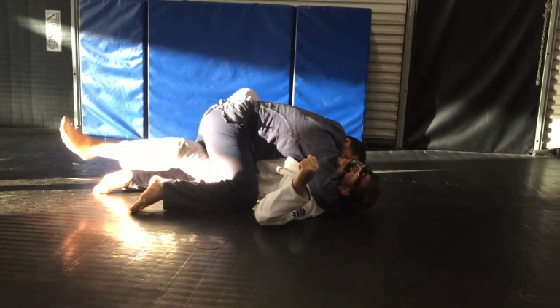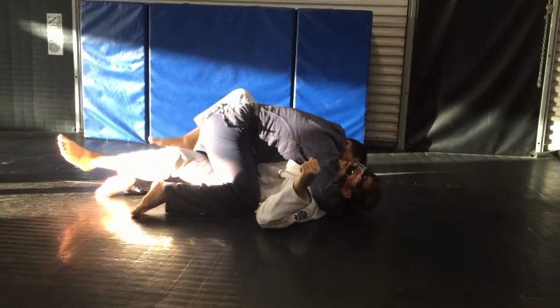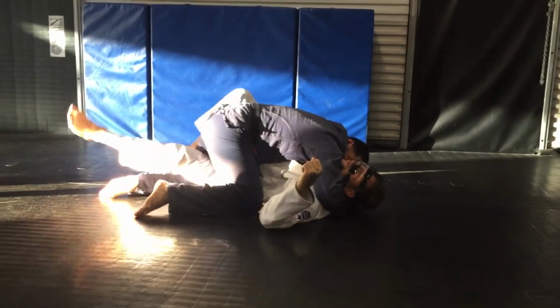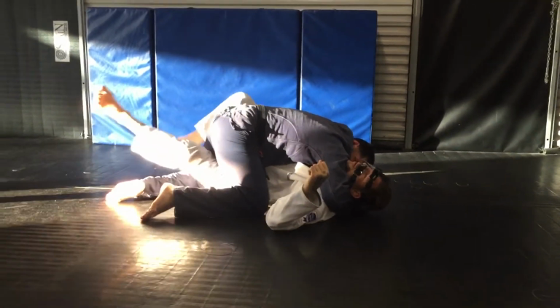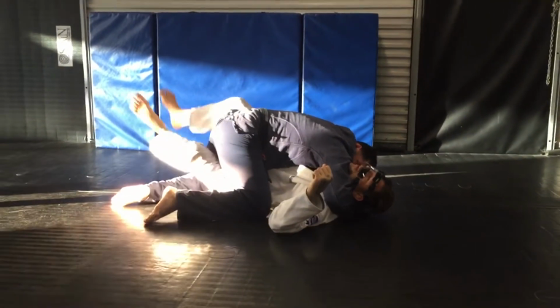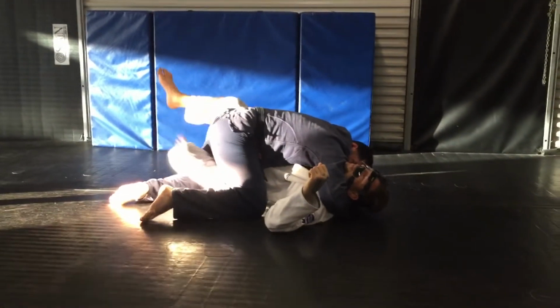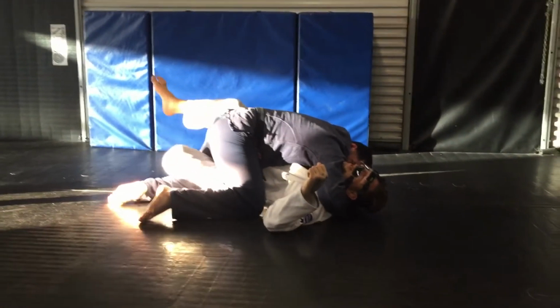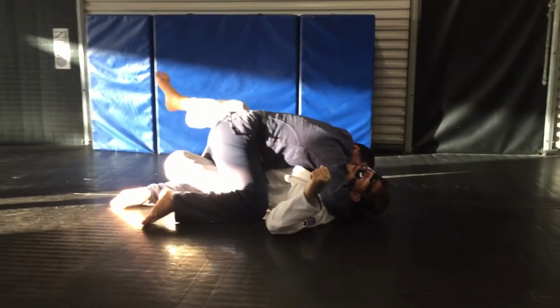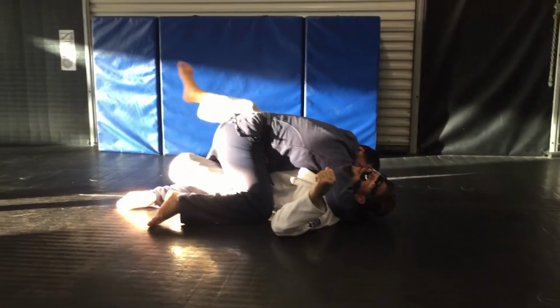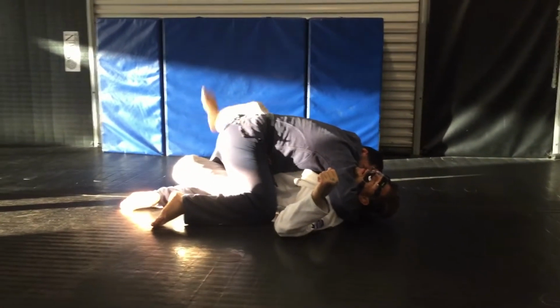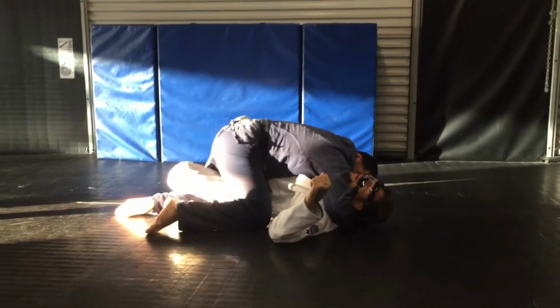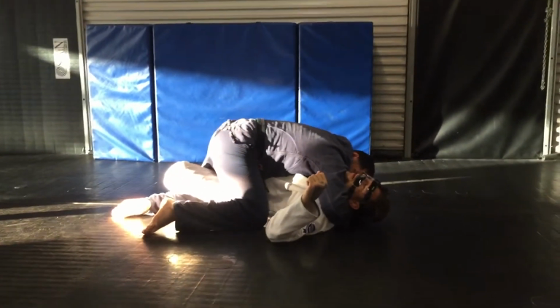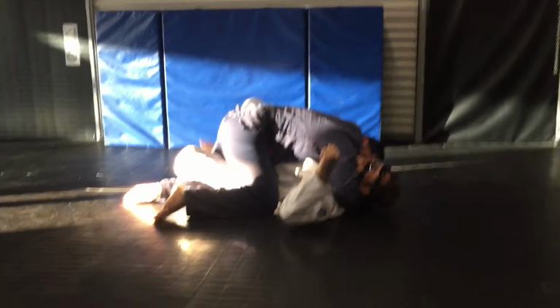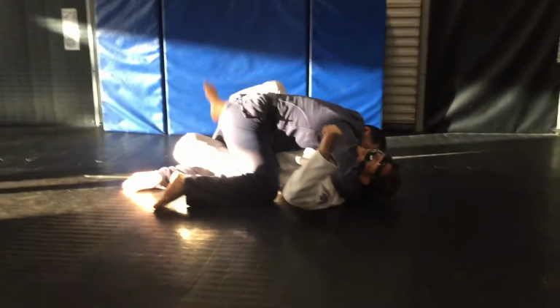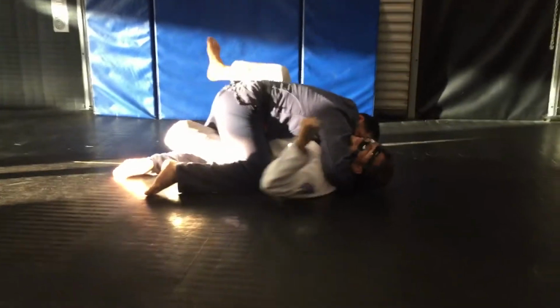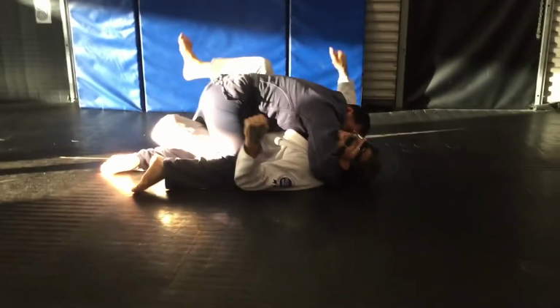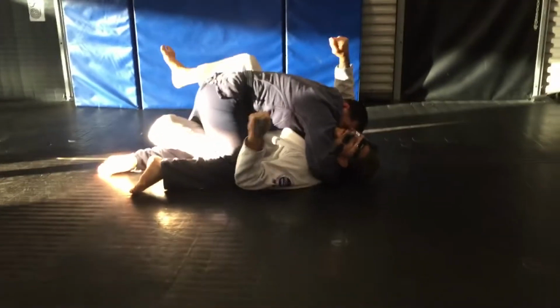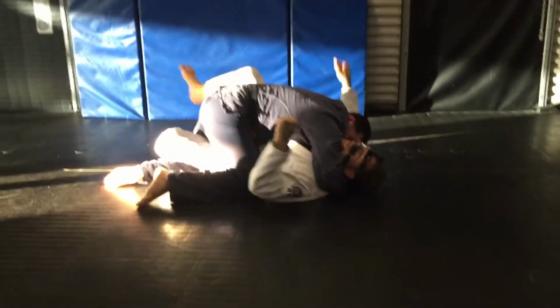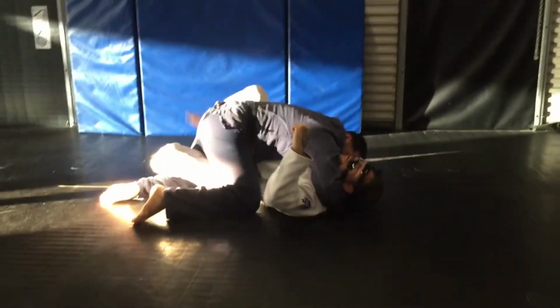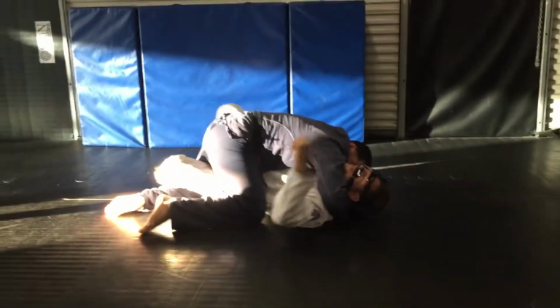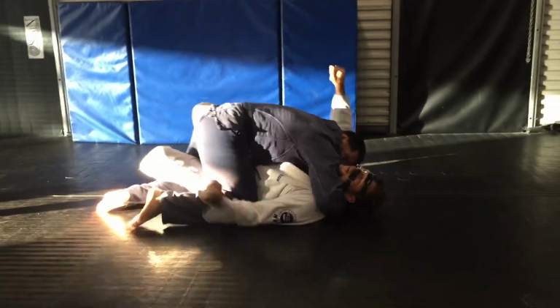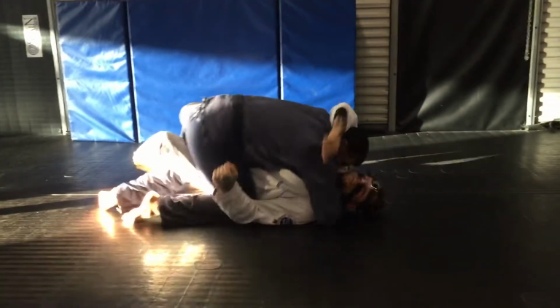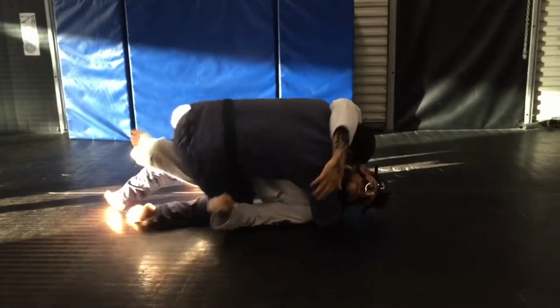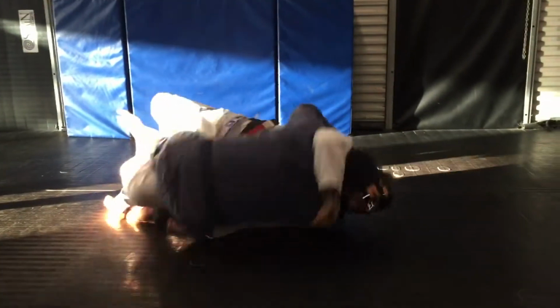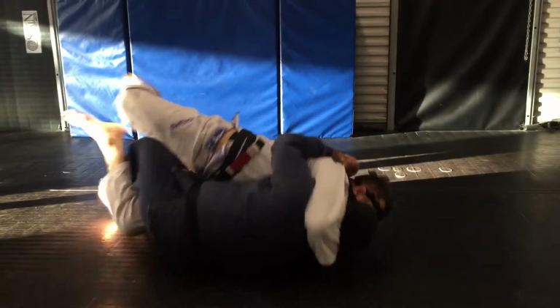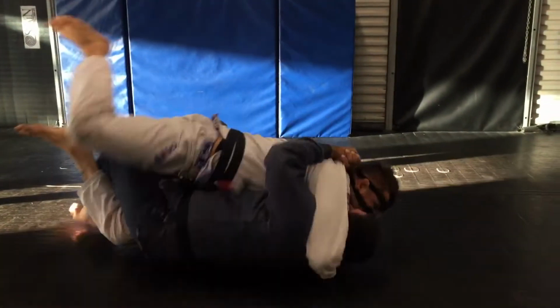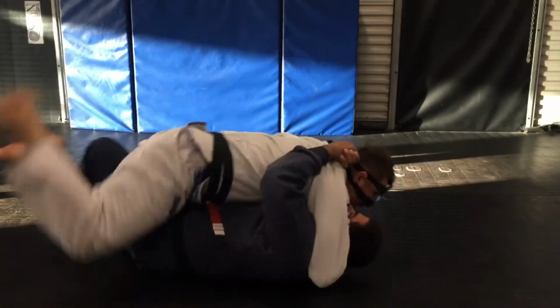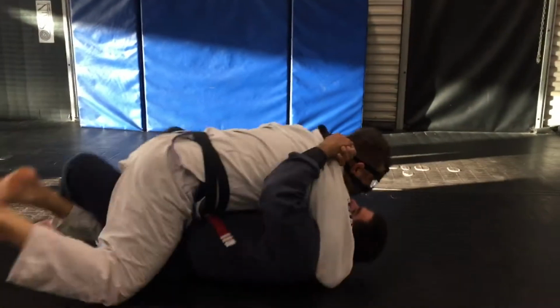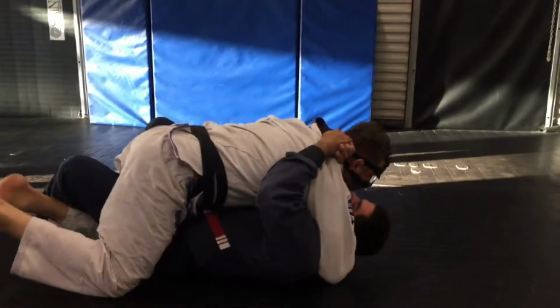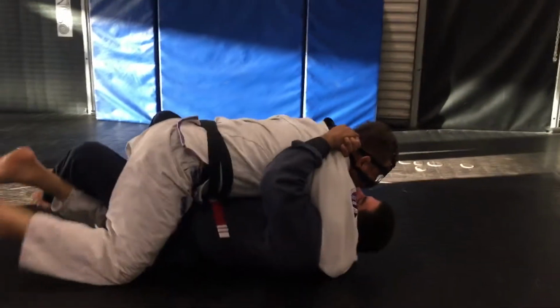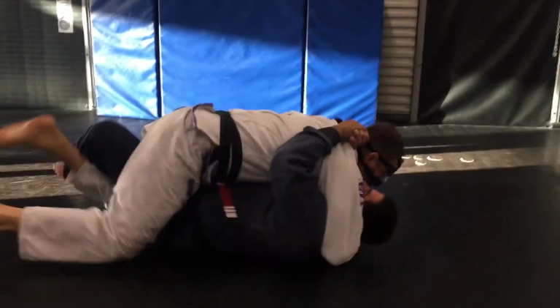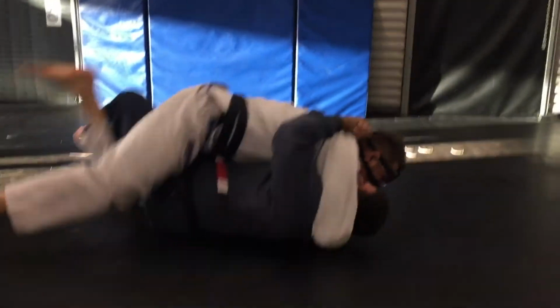Very important that I keep my leg here and step and breathe. Show the side. If he keeps holding here, roll.